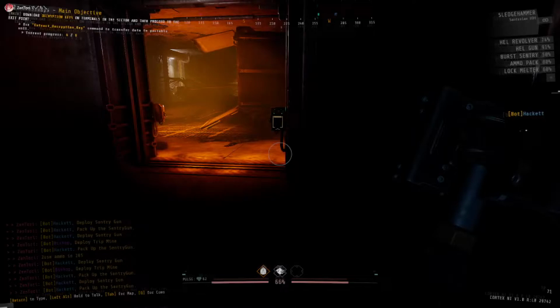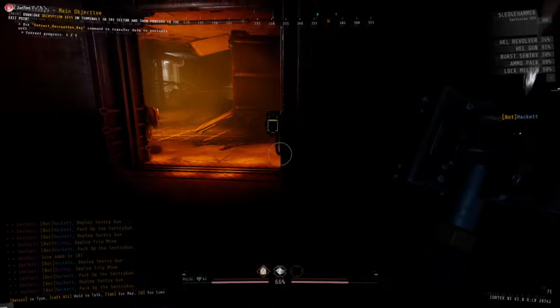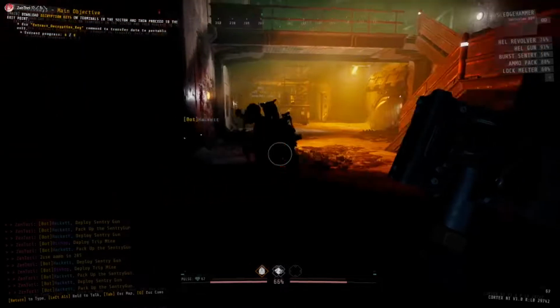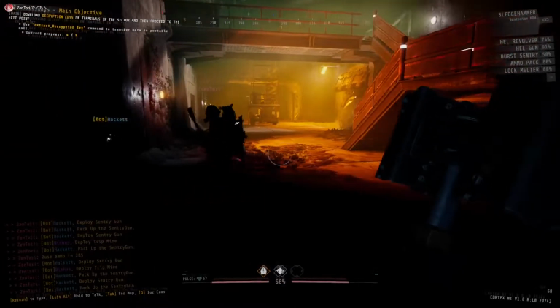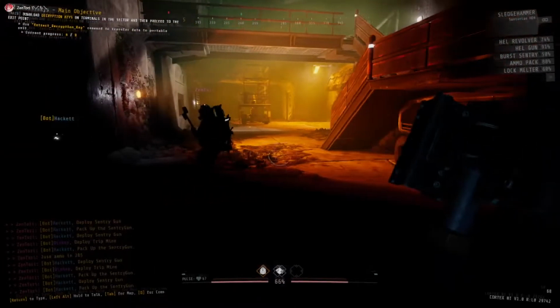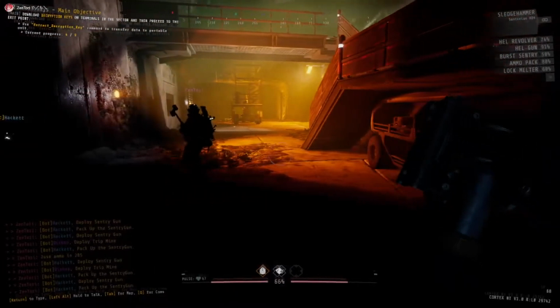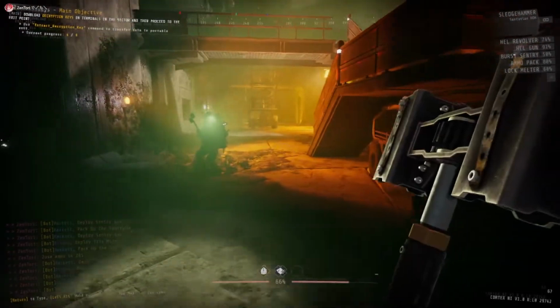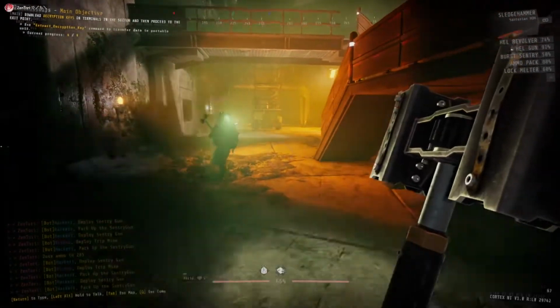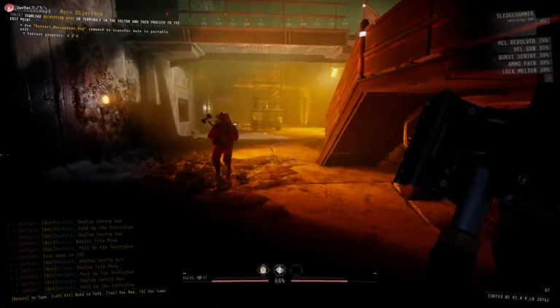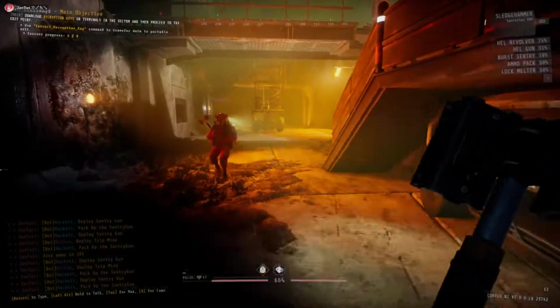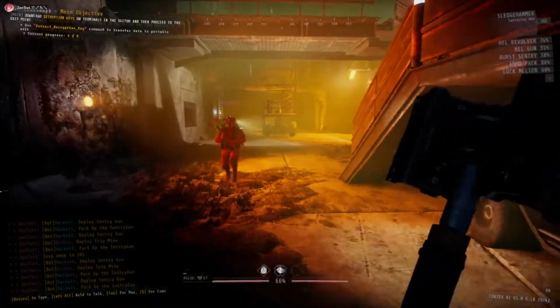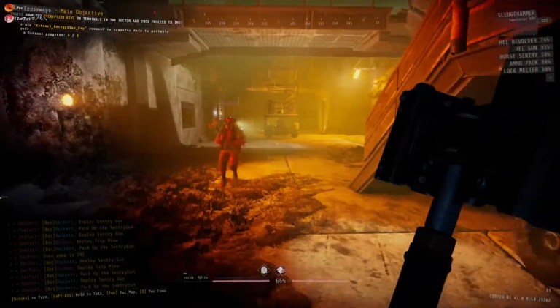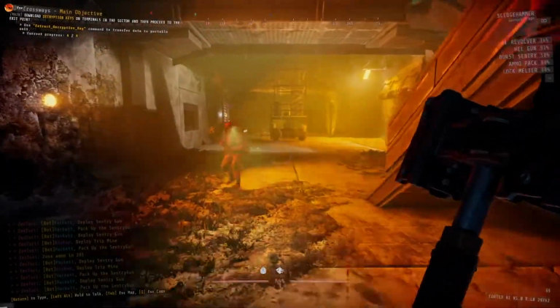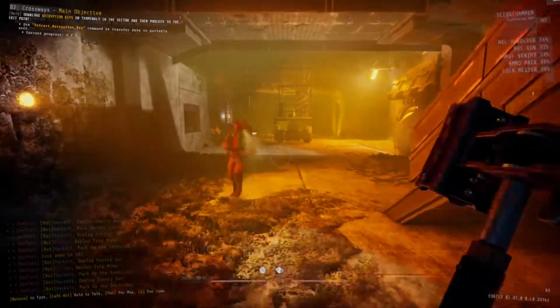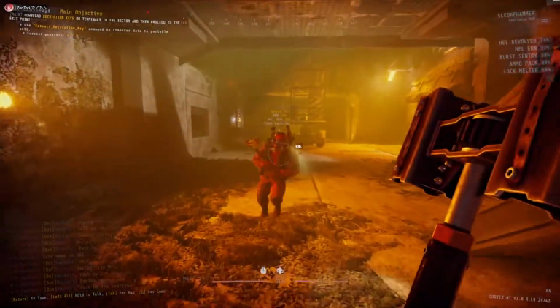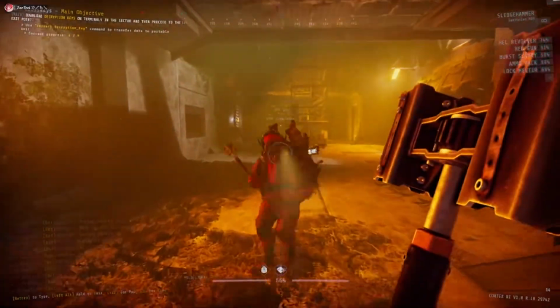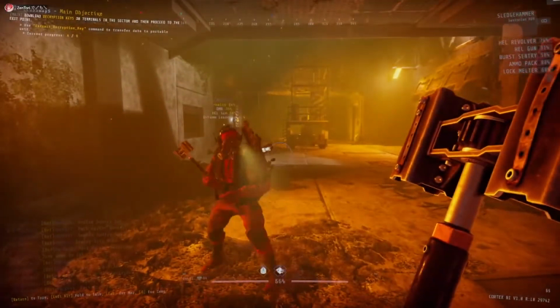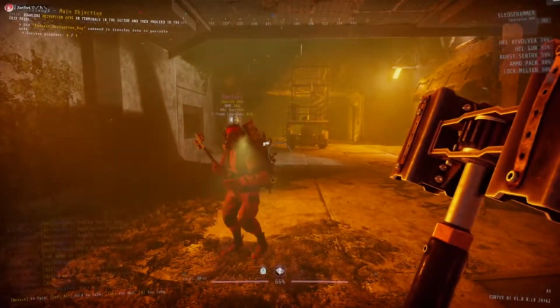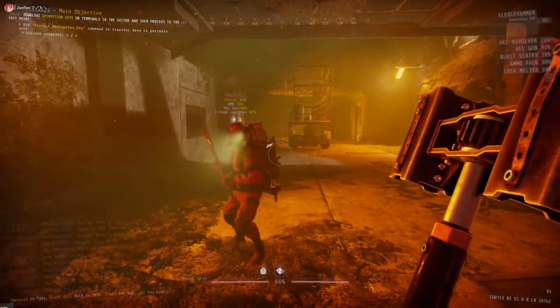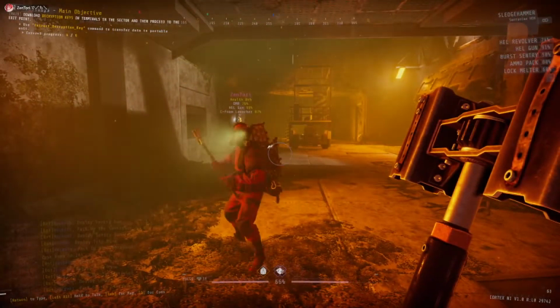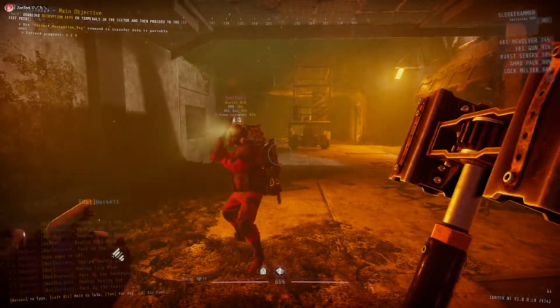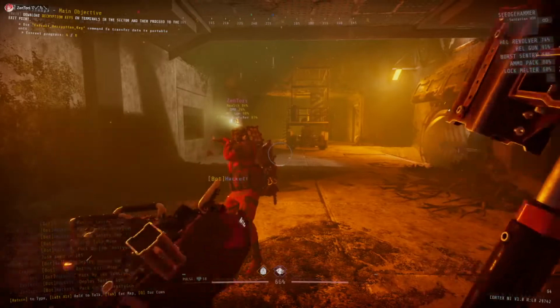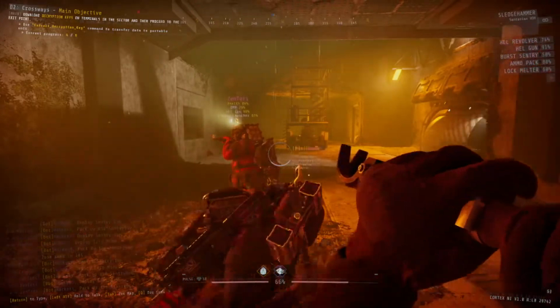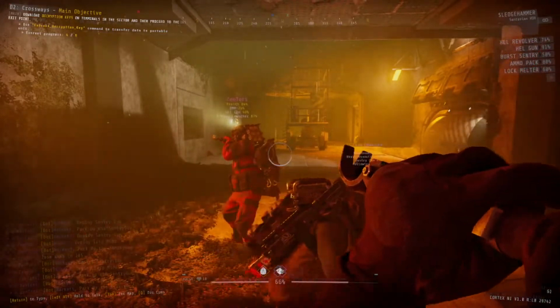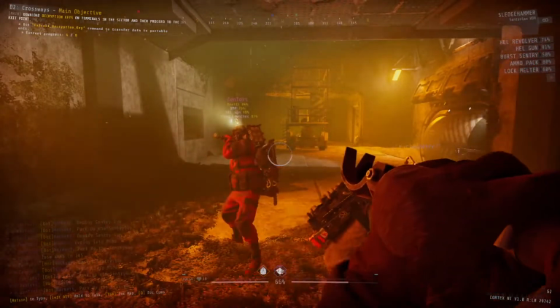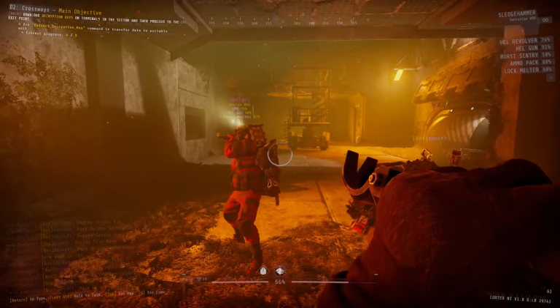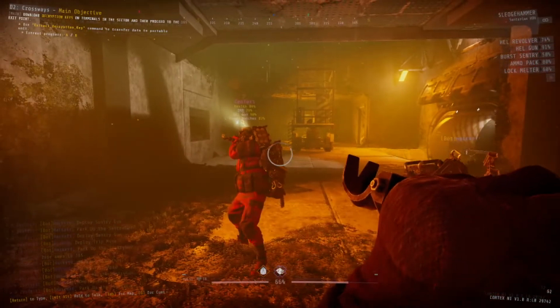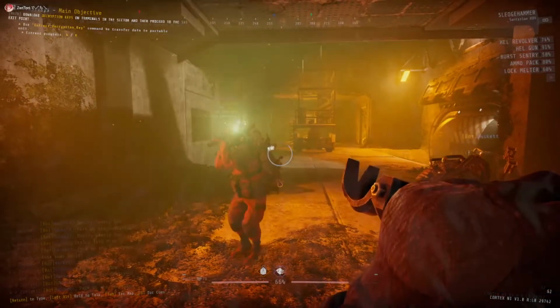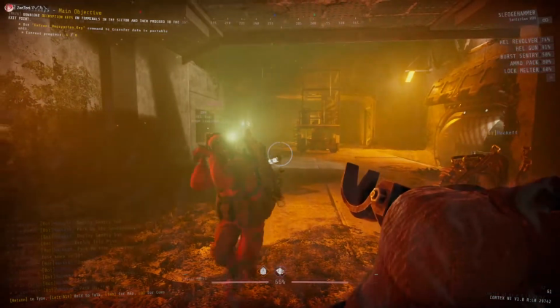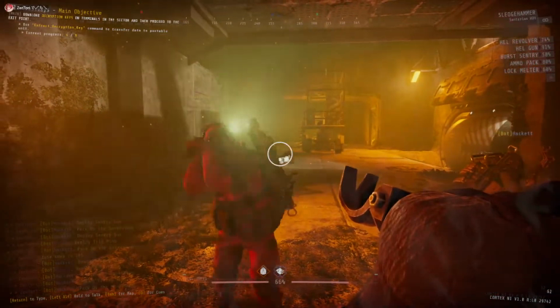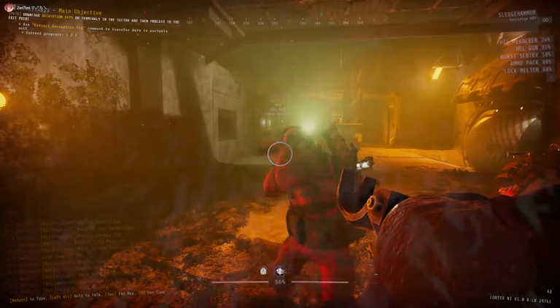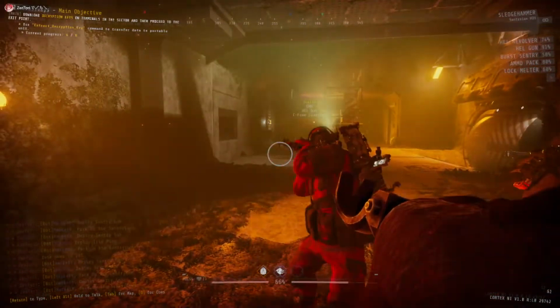Let's just practice our simultaneous swings. Alright. 3, 2, 1, charge. 3, 2, 1, hit.